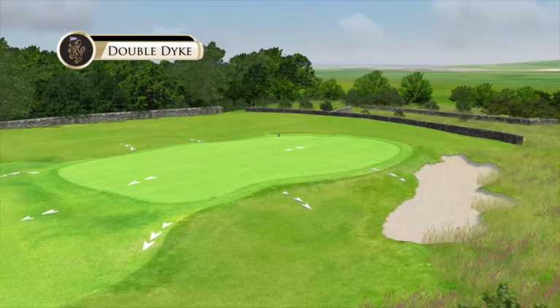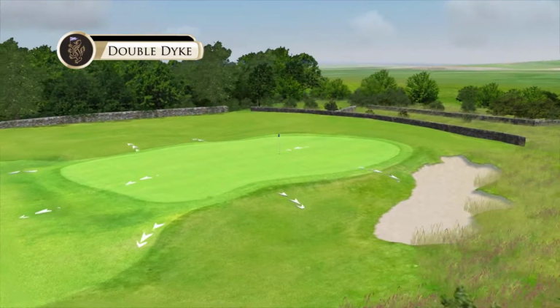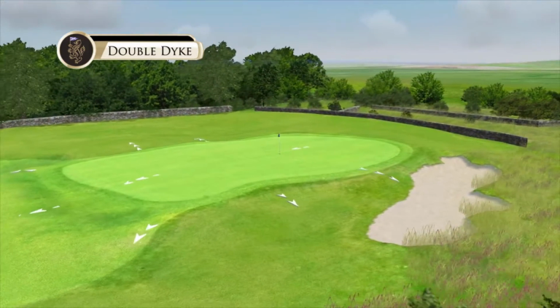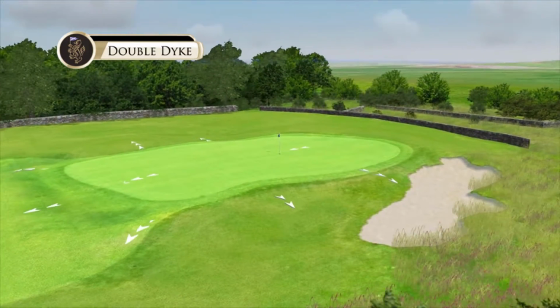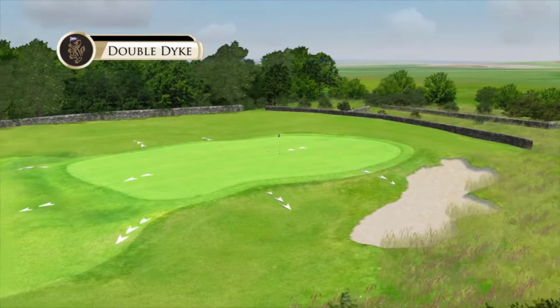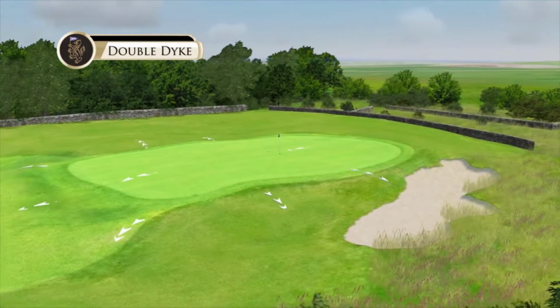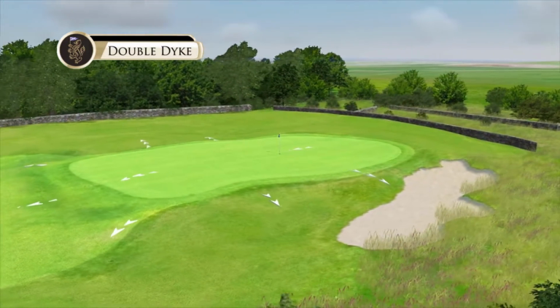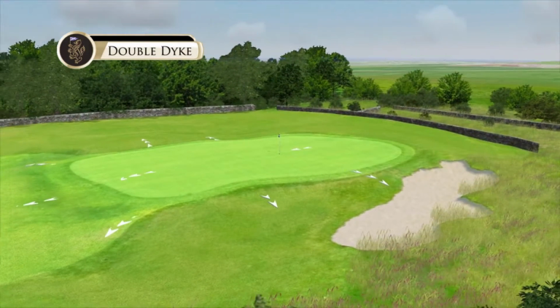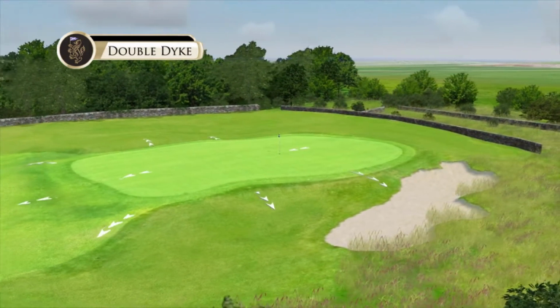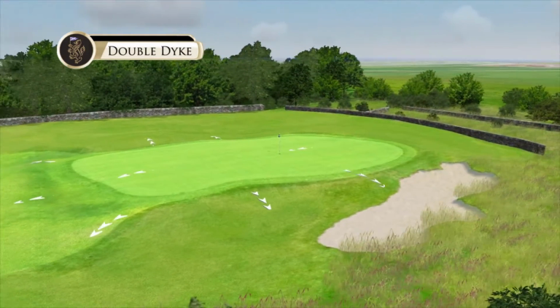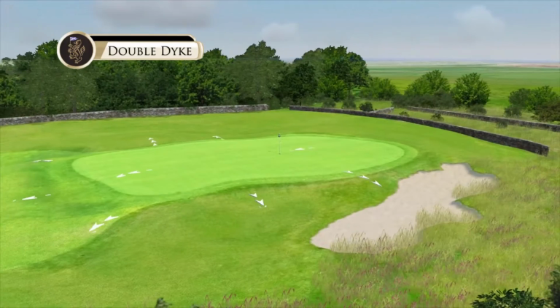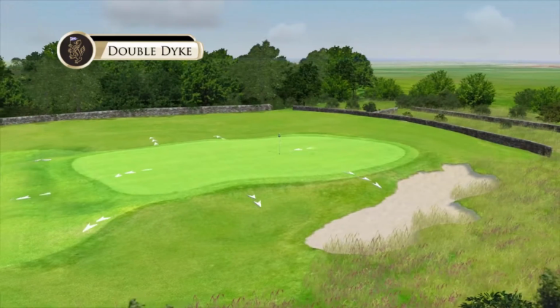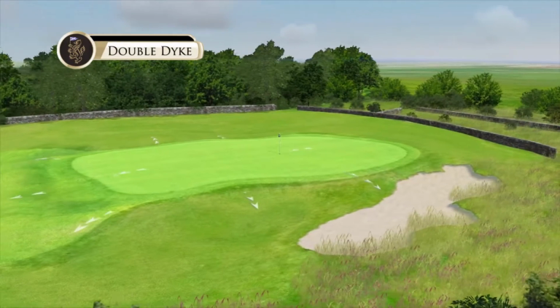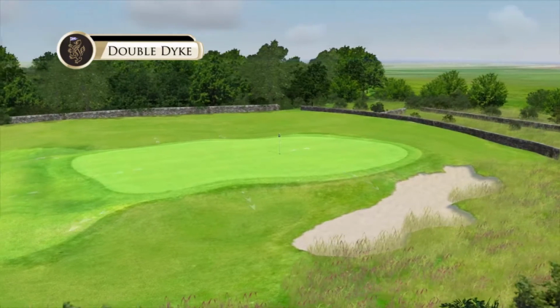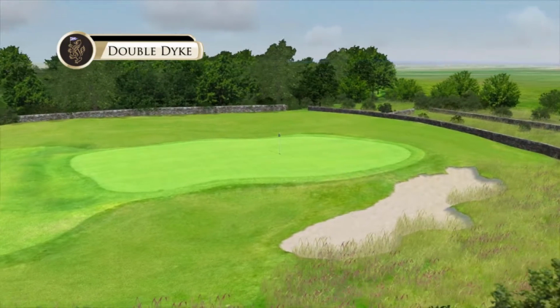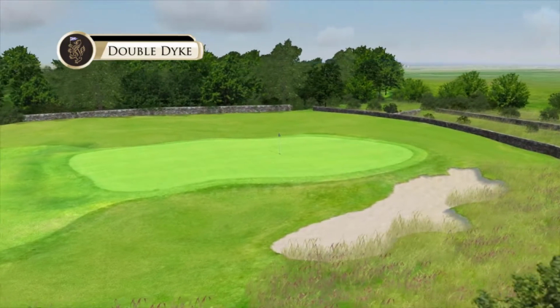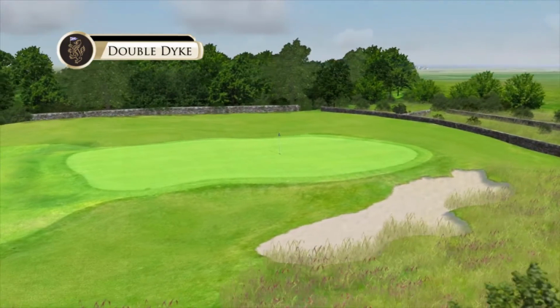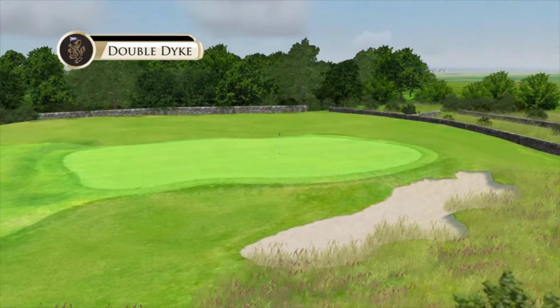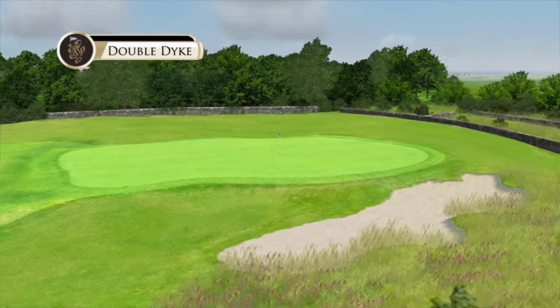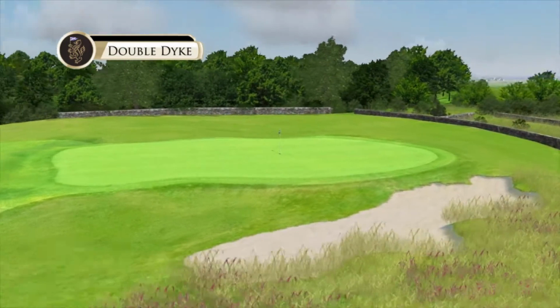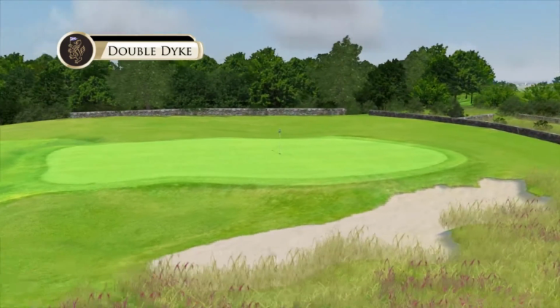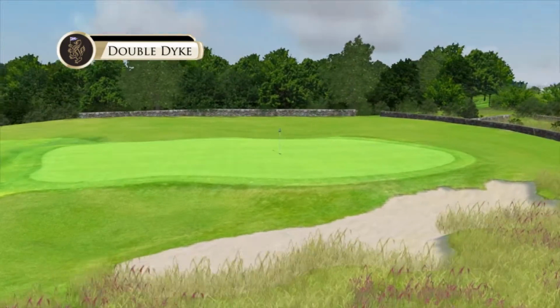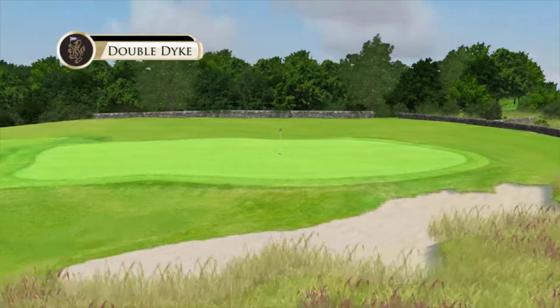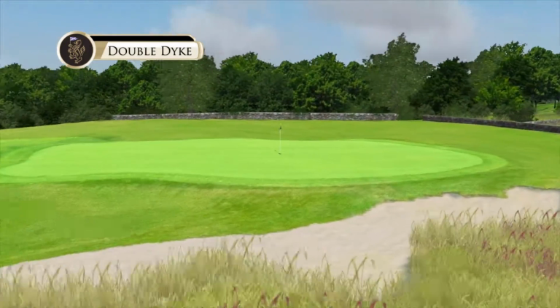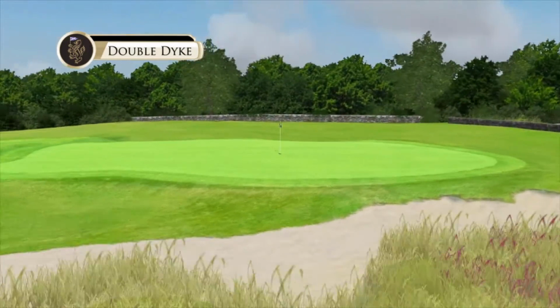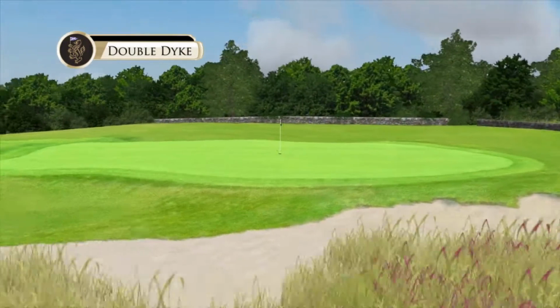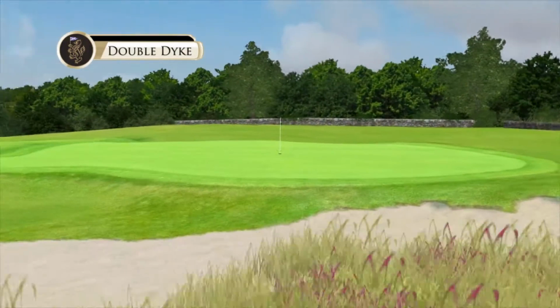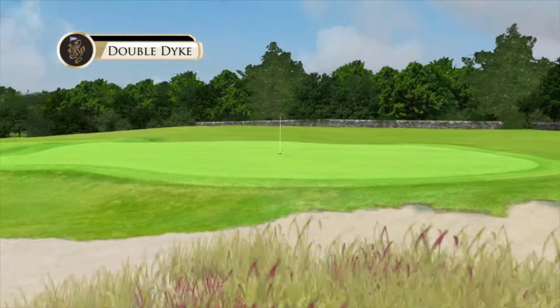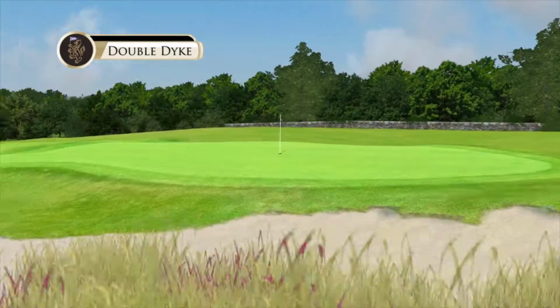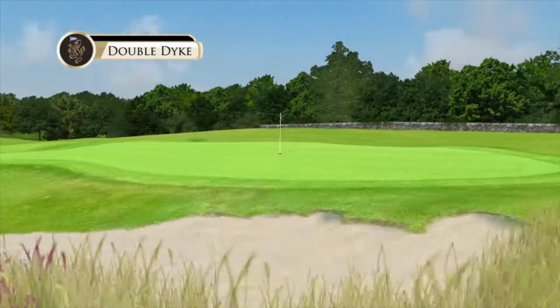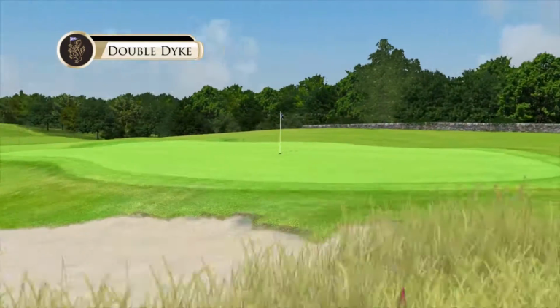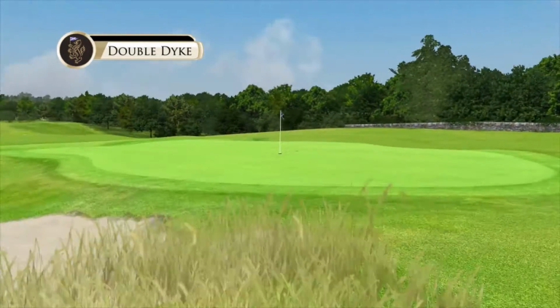If the nerves have been frayed on the last couple of holes, this is a great hole to get the scorecard back in shape.